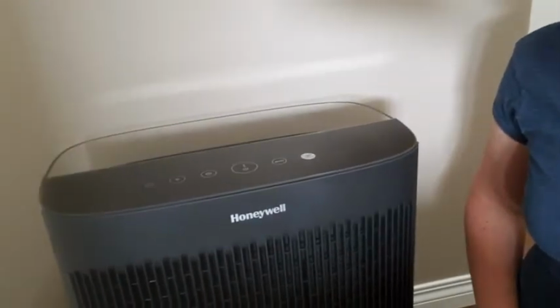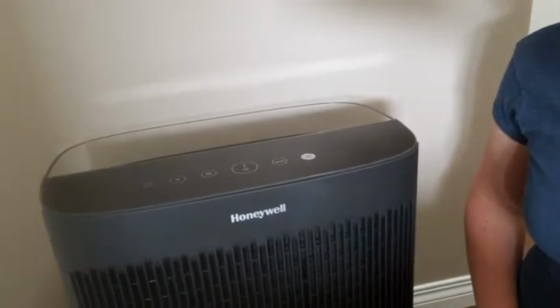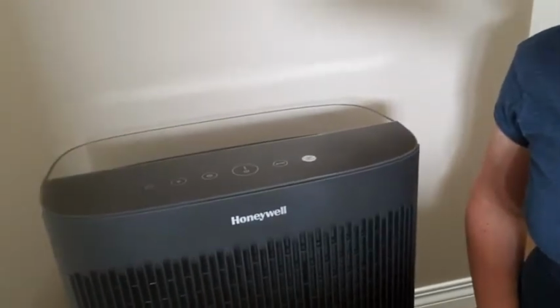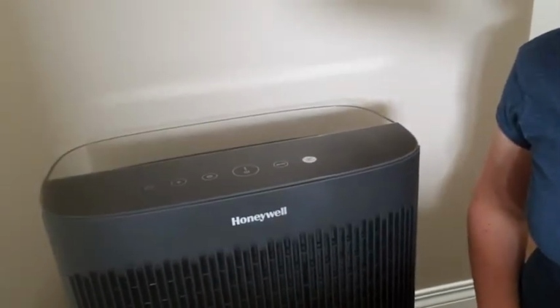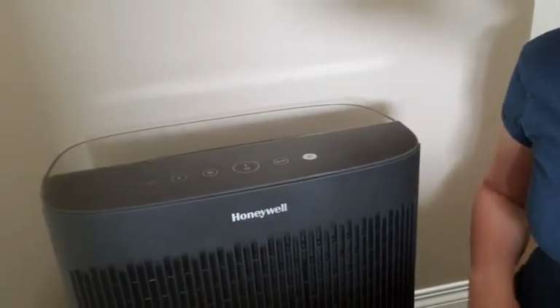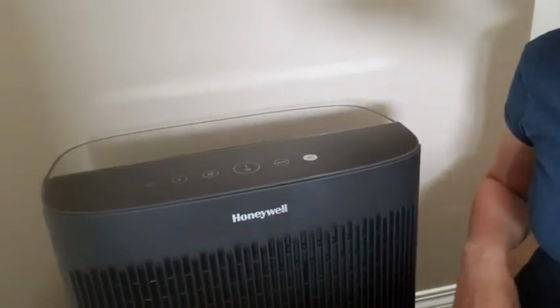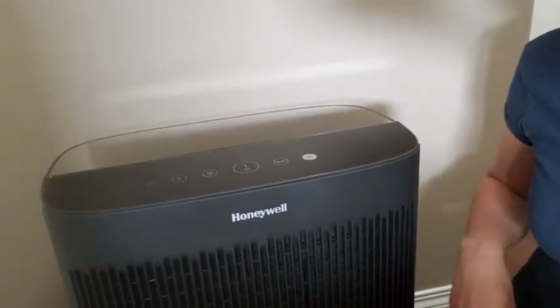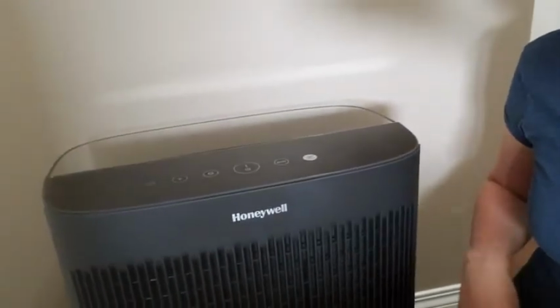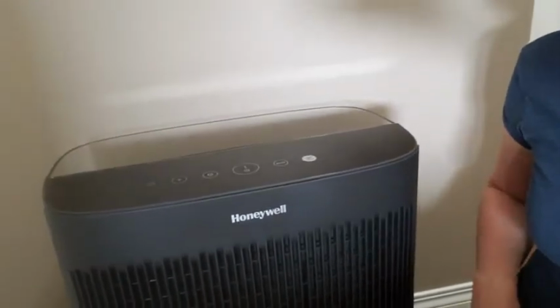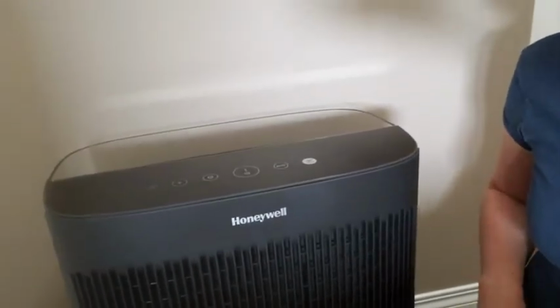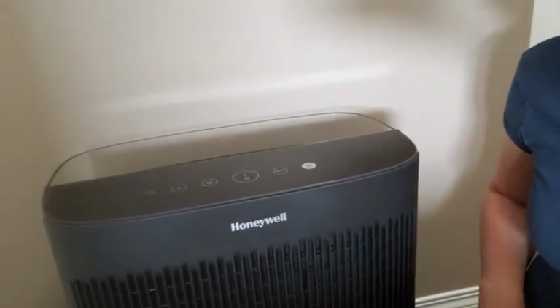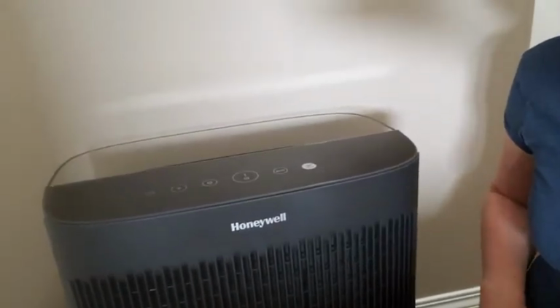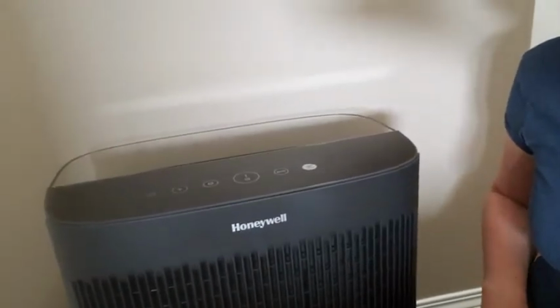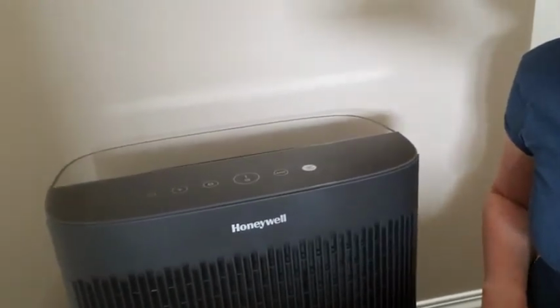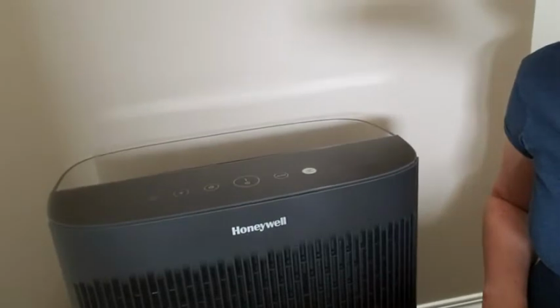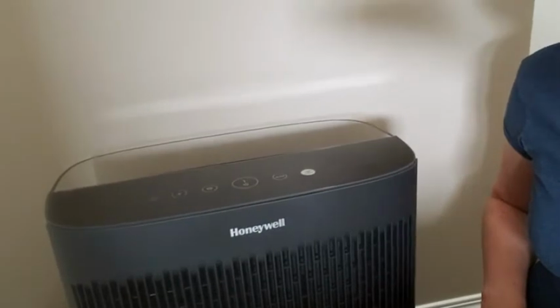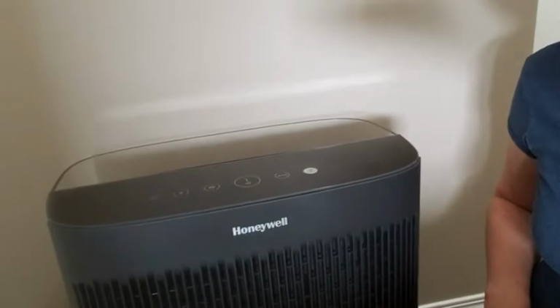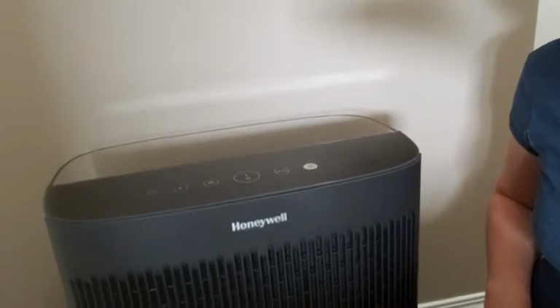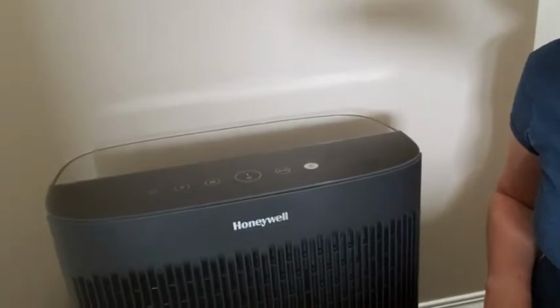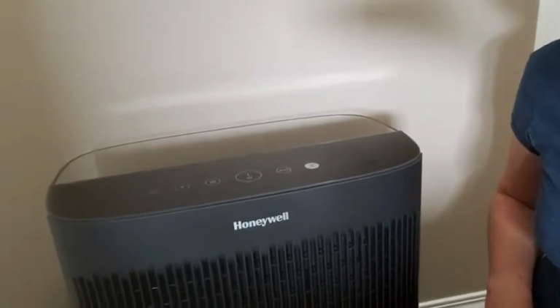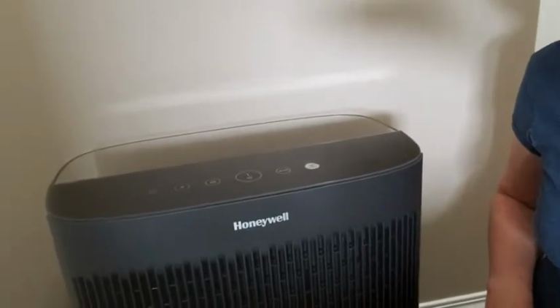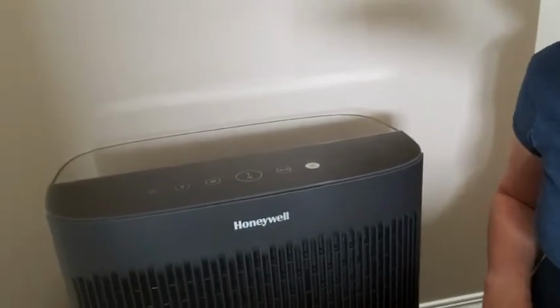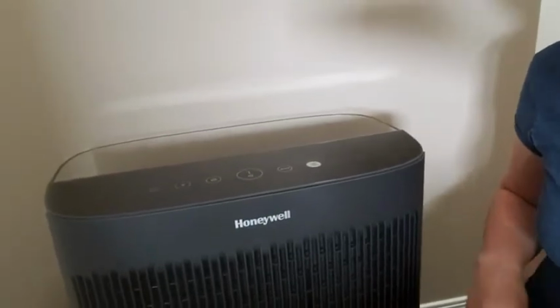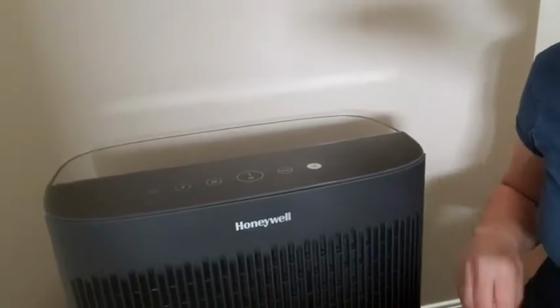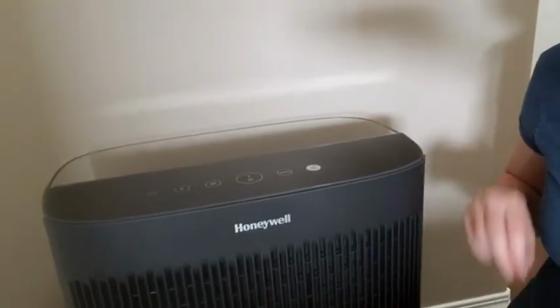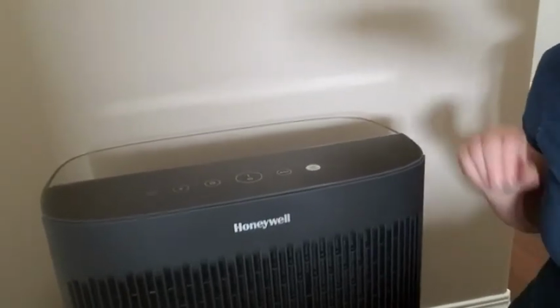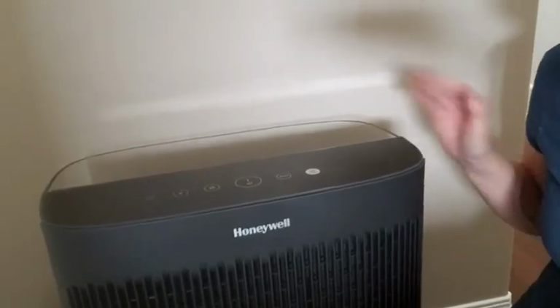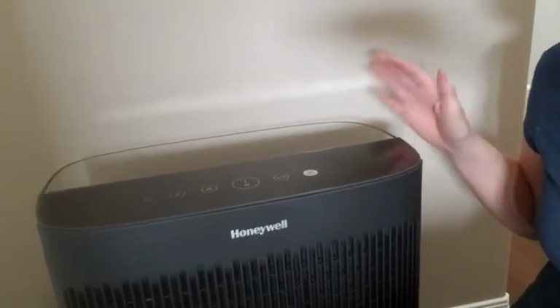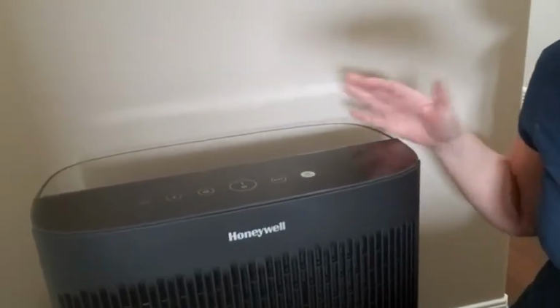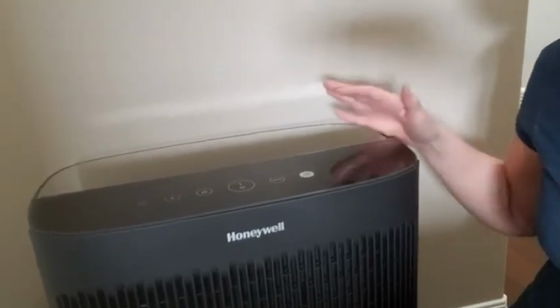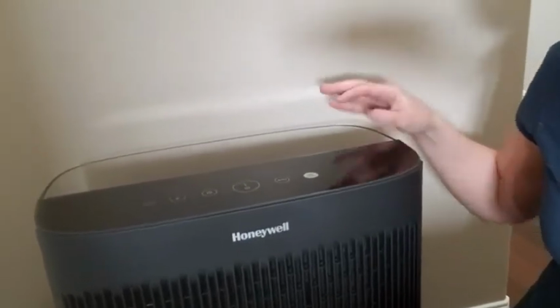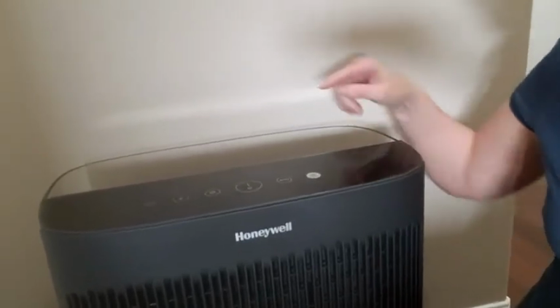We have seasonal allergies in our house and we noticed a huge difference this year with it taking out all those things.